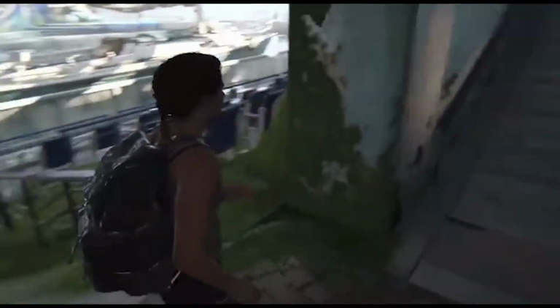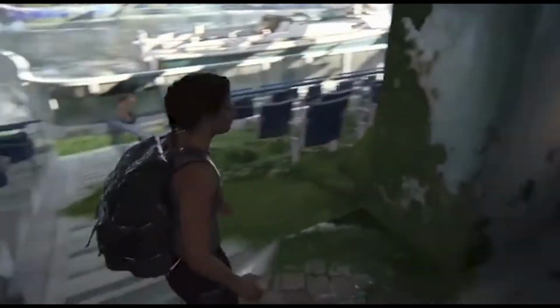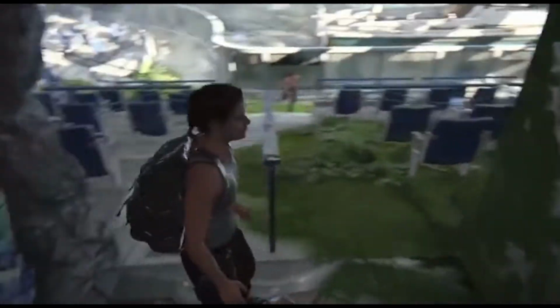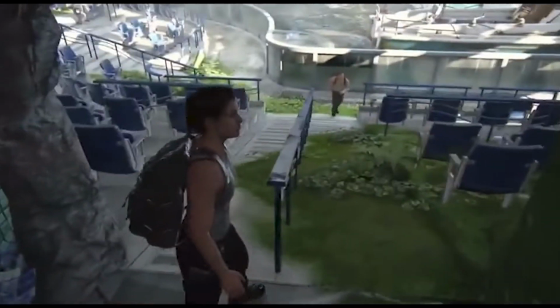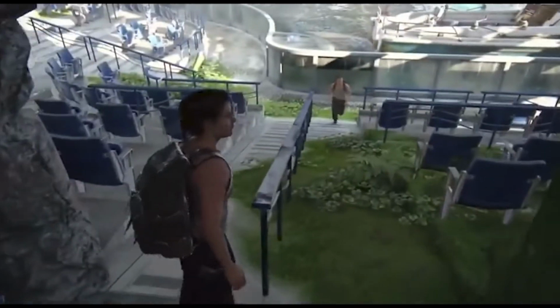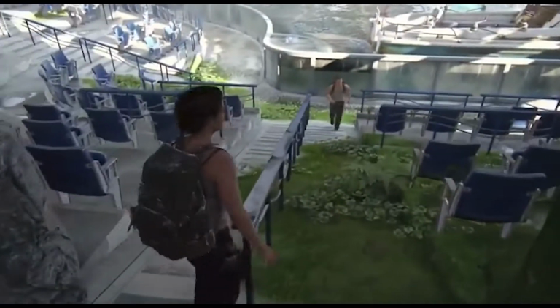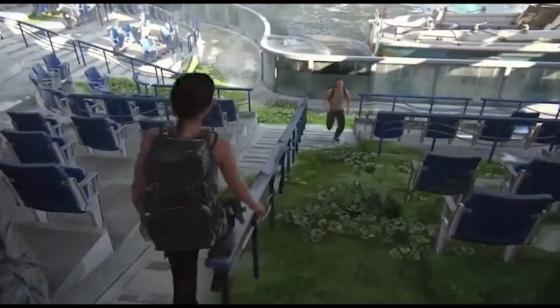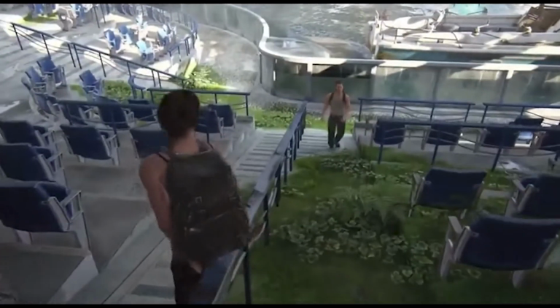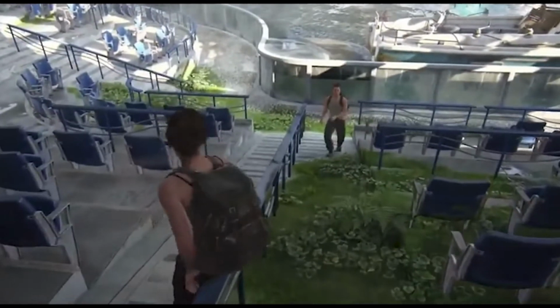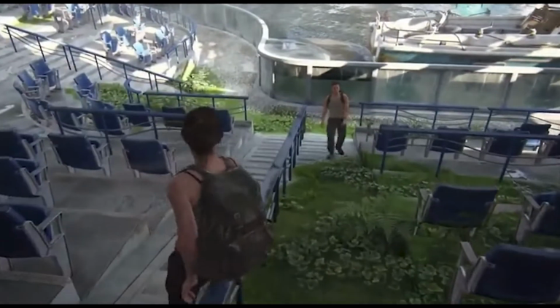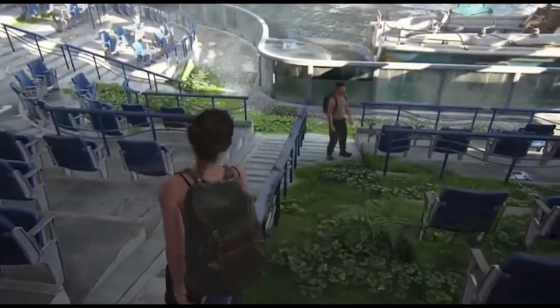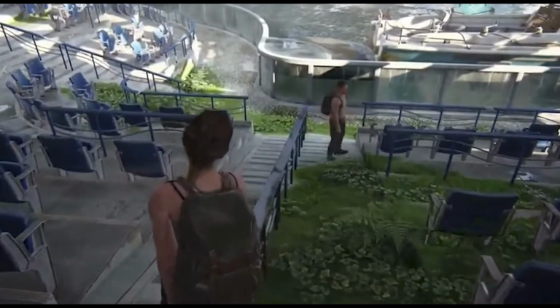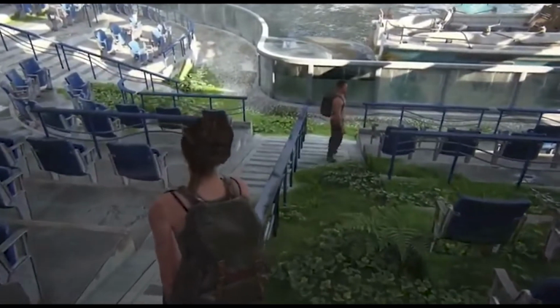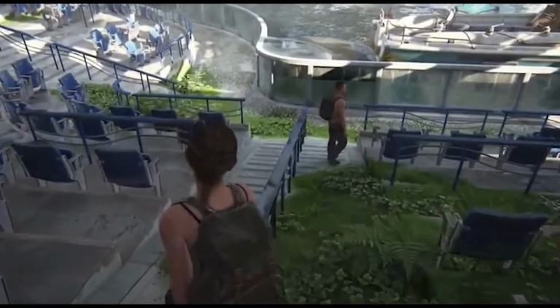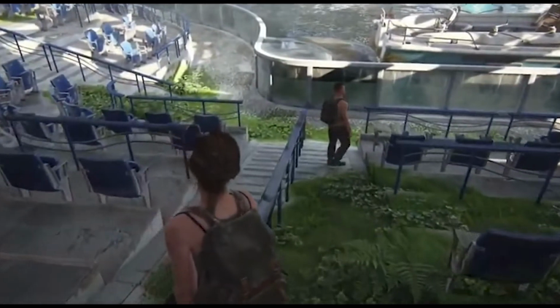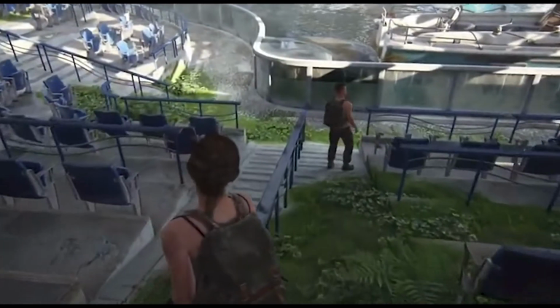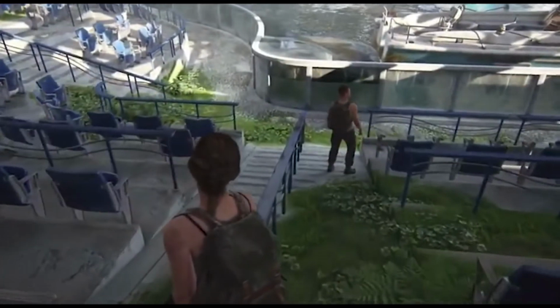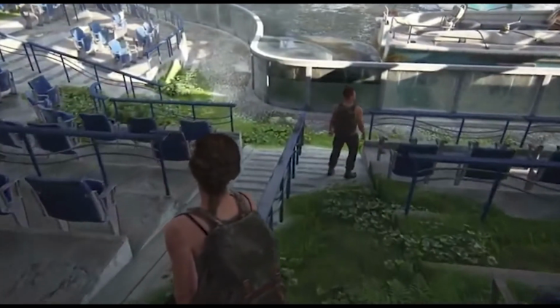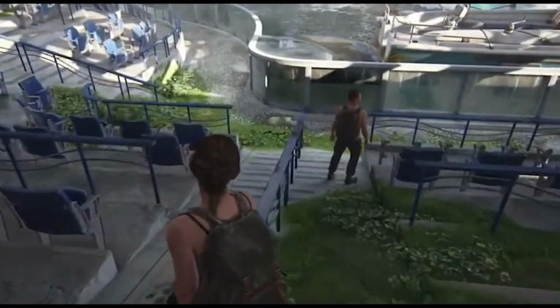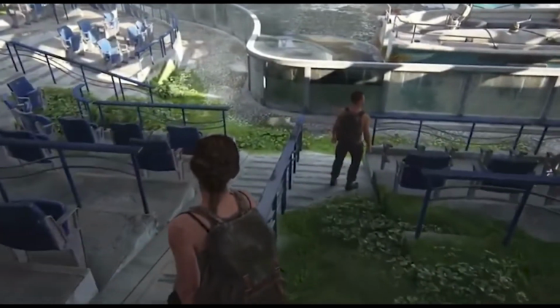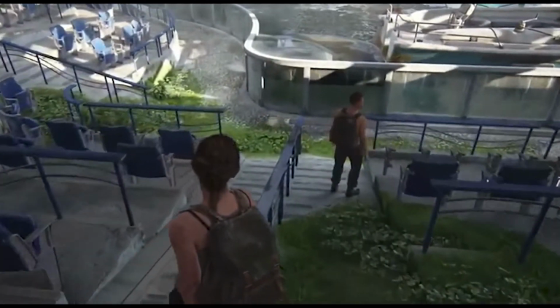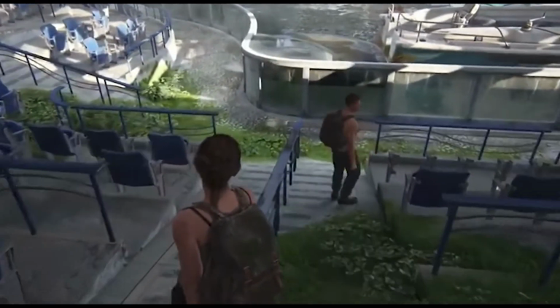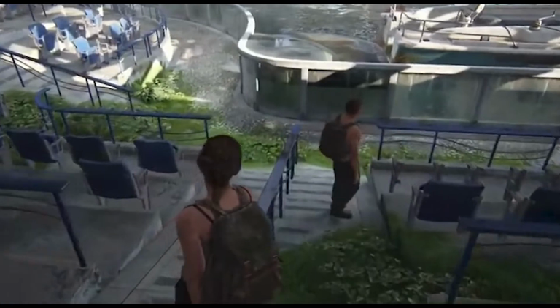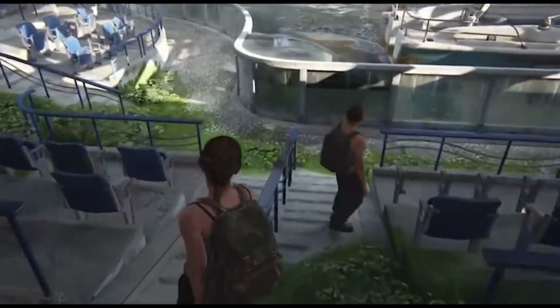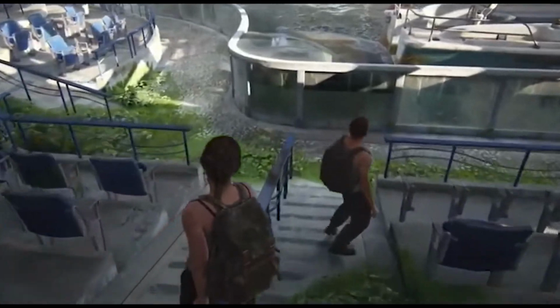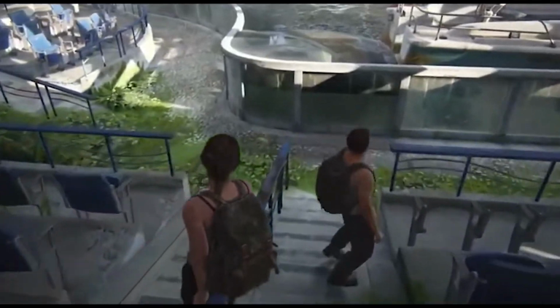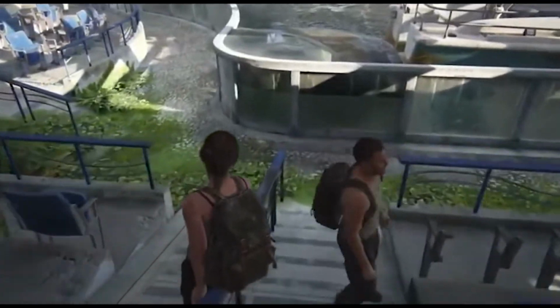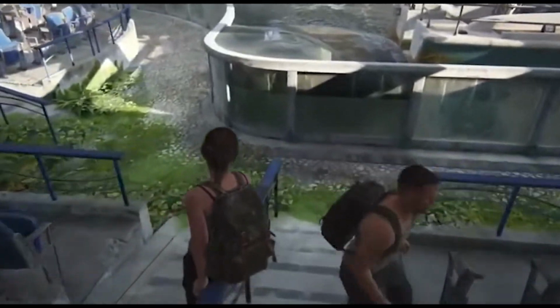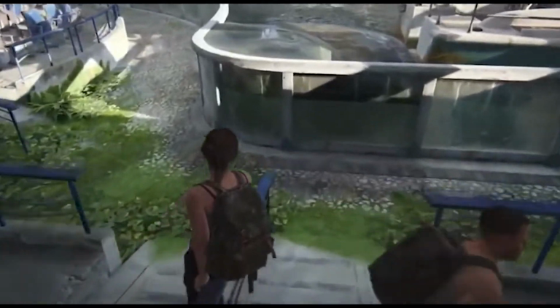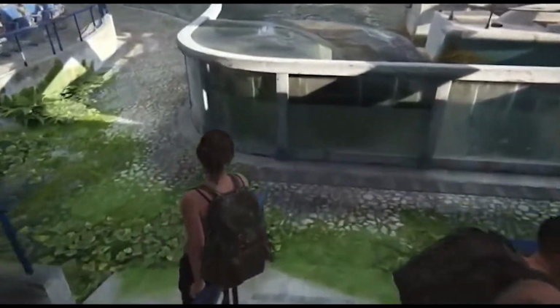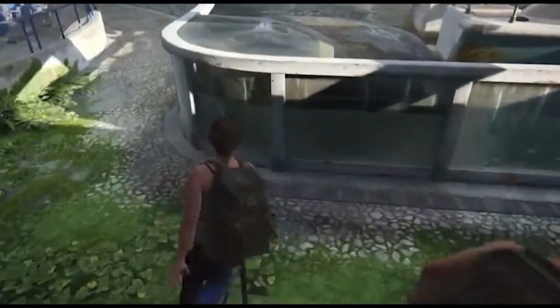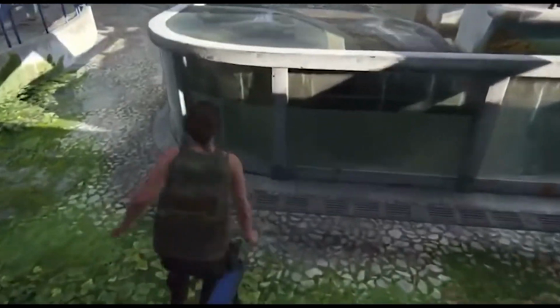Abby can slide down the railing, like I did as a kid at school. Did you do the same at school?